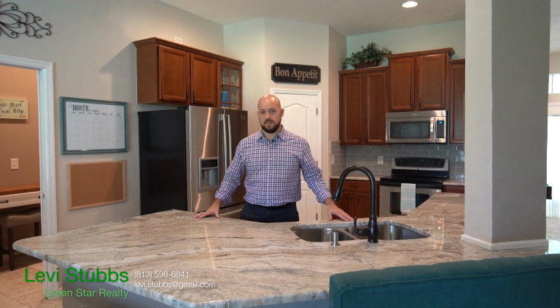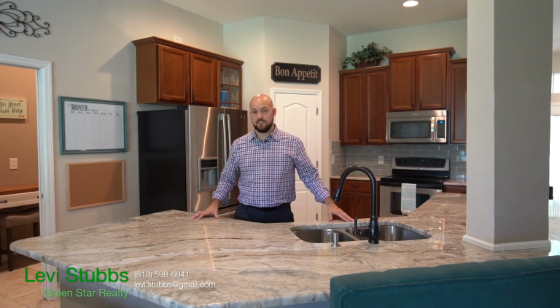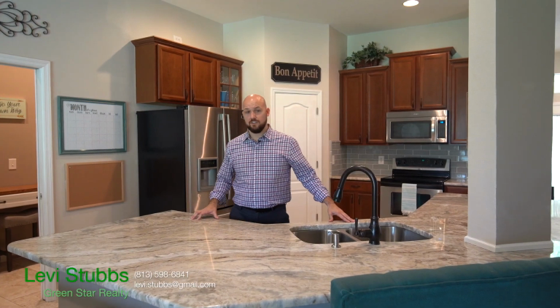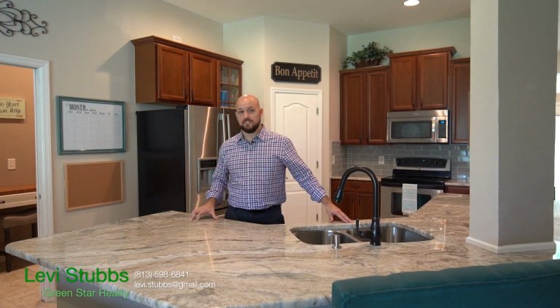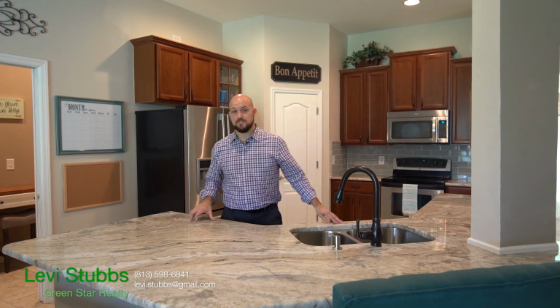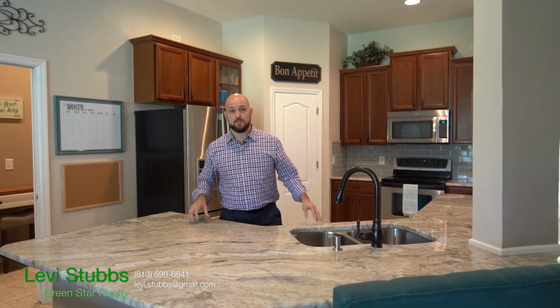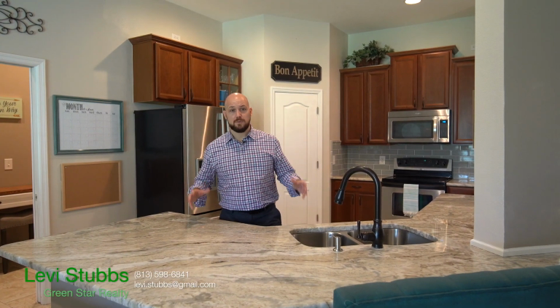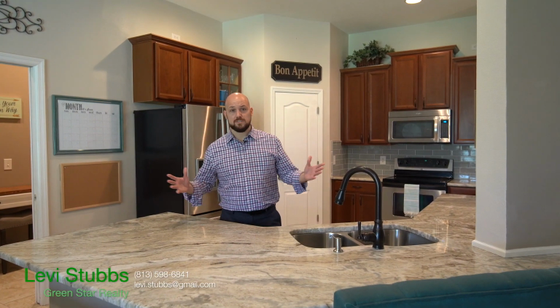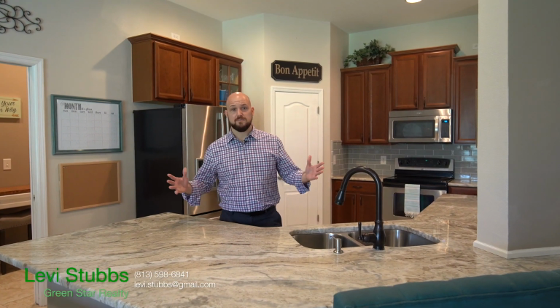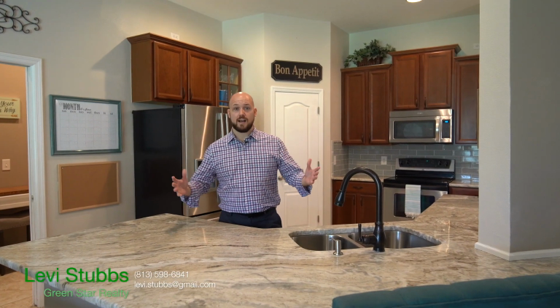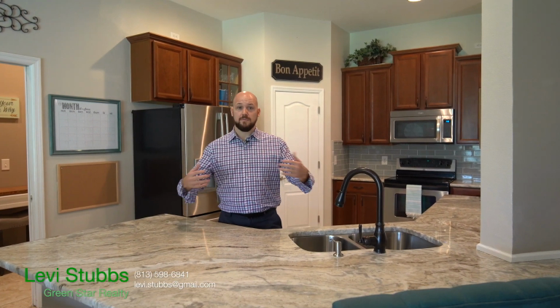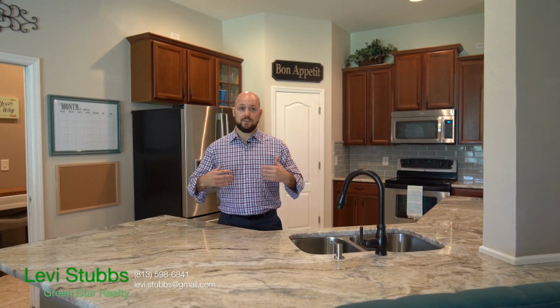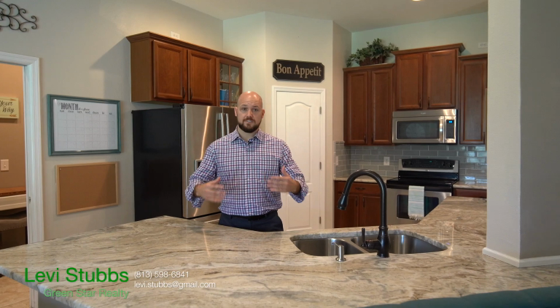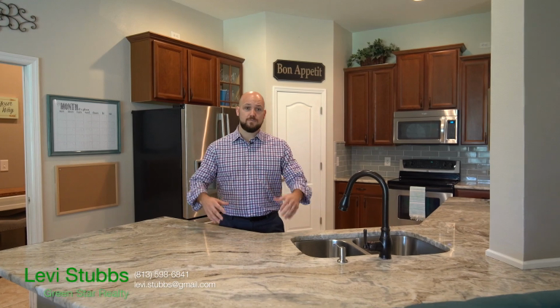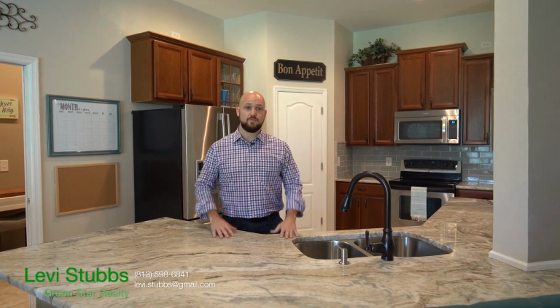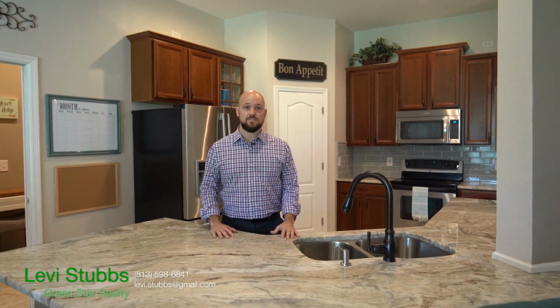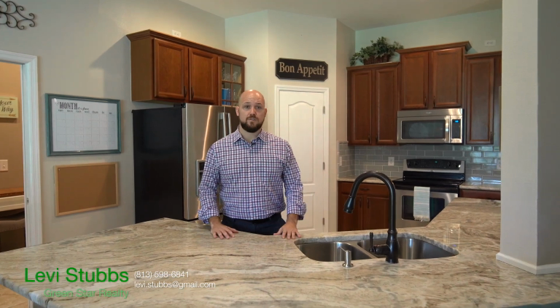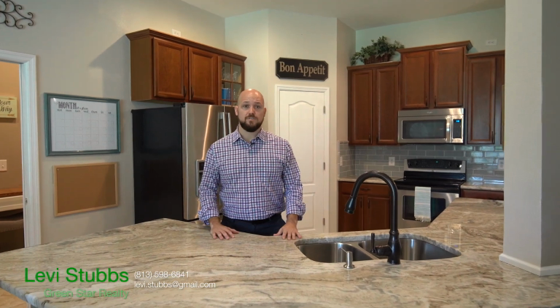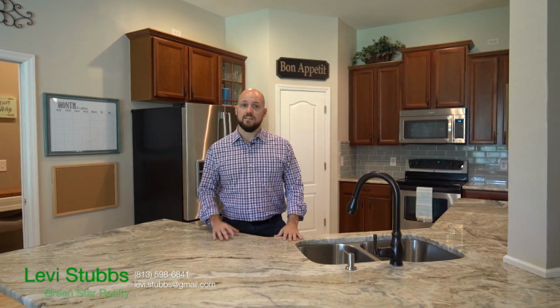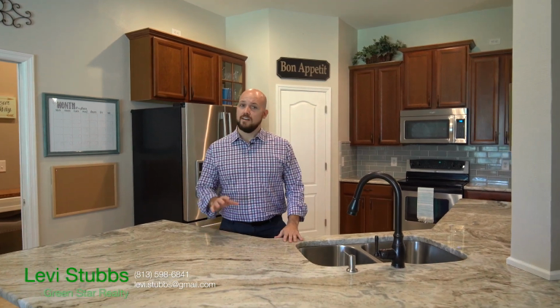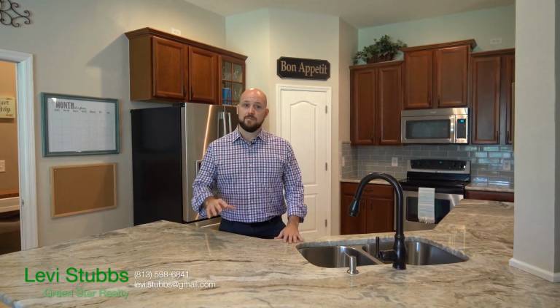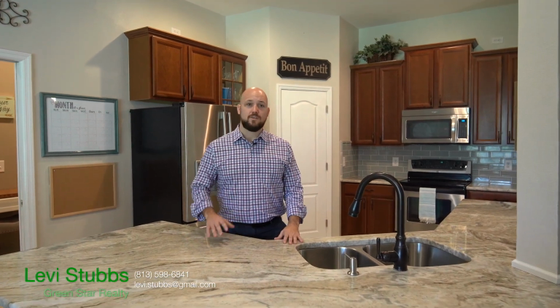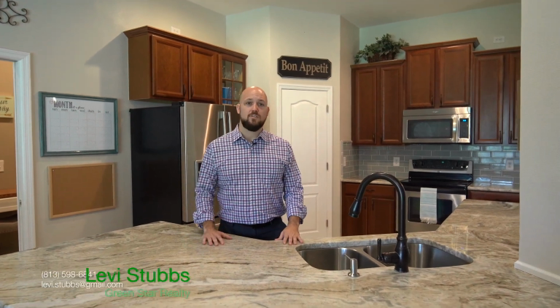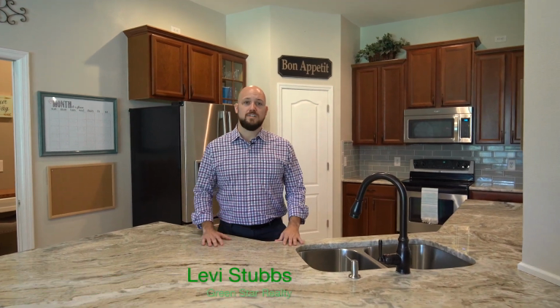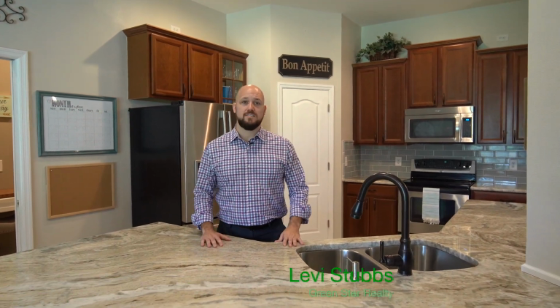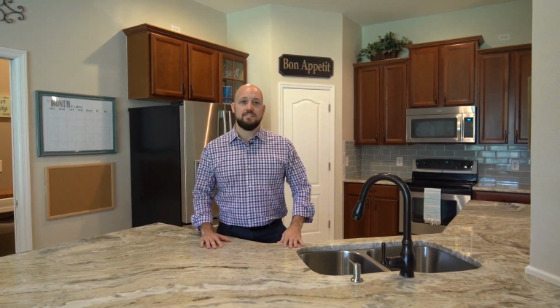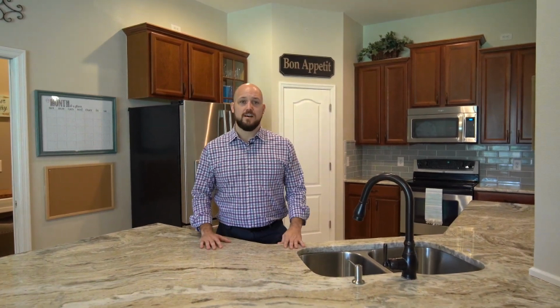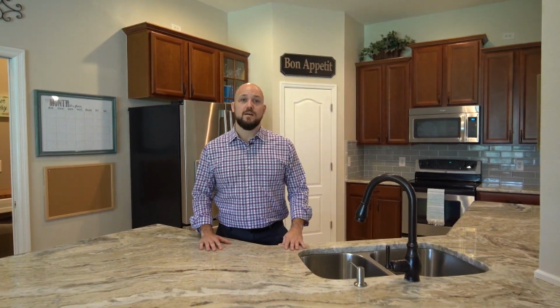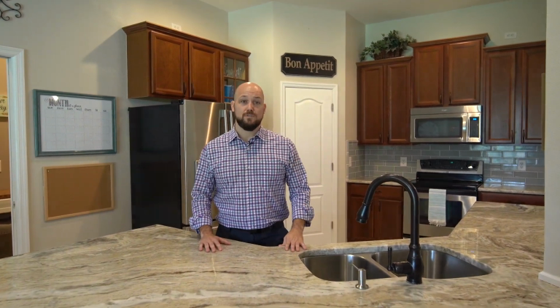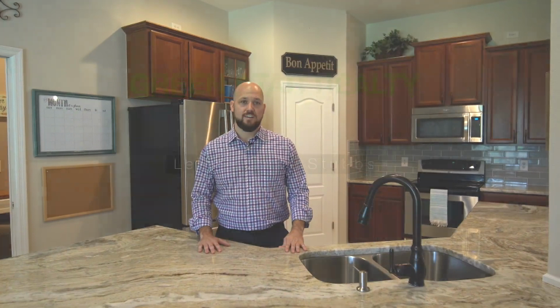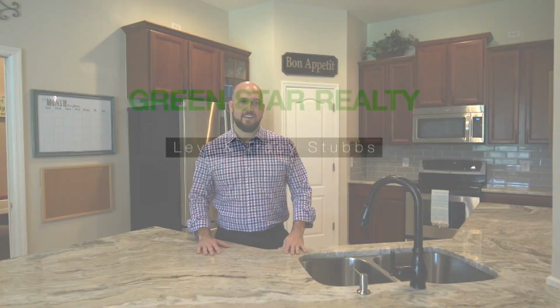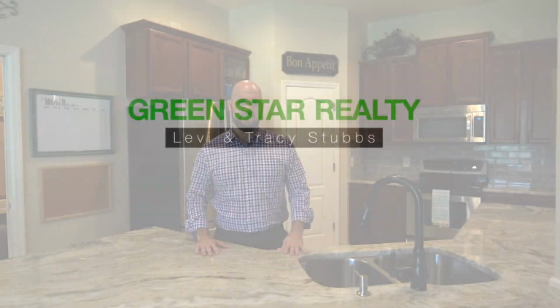If you want to get a good look at this home in person, I'm Levi Stubbs with Green Store Realty. Give me a call or text any time, and we'll check it out.